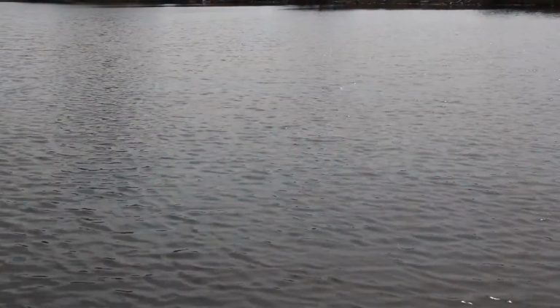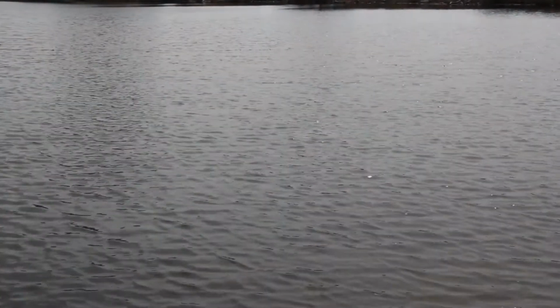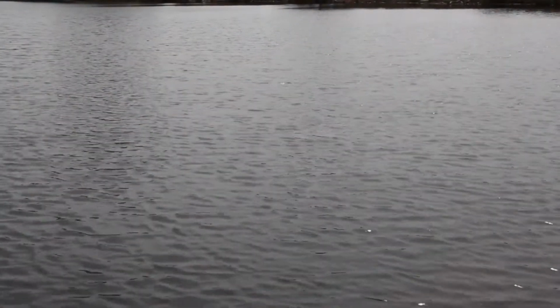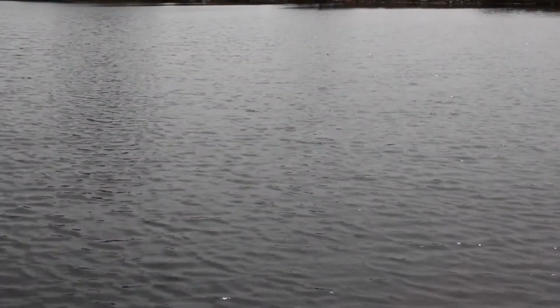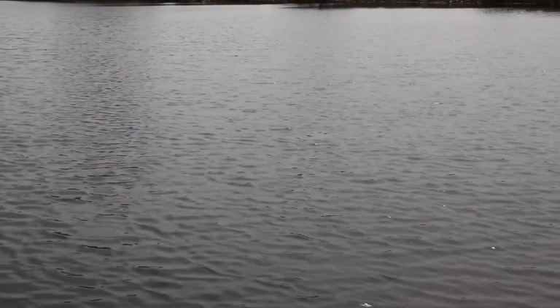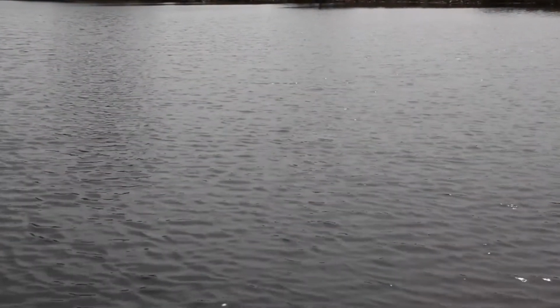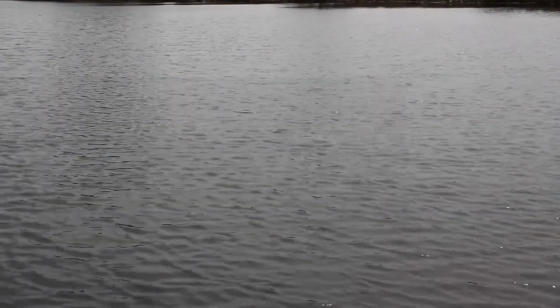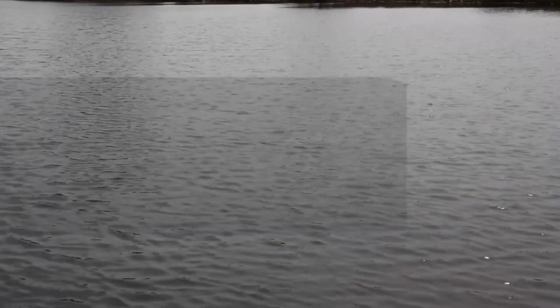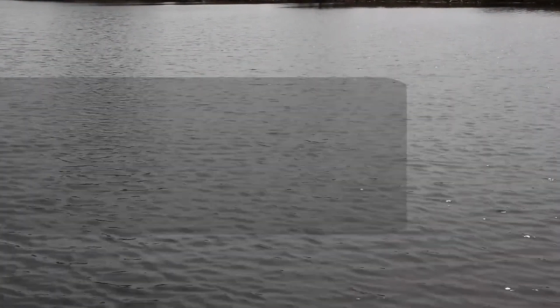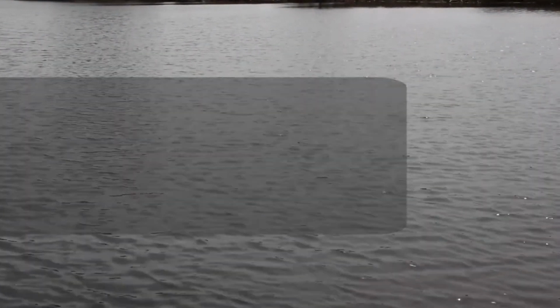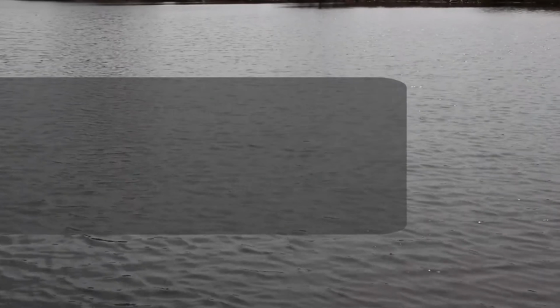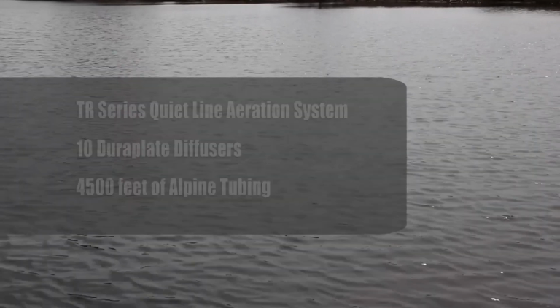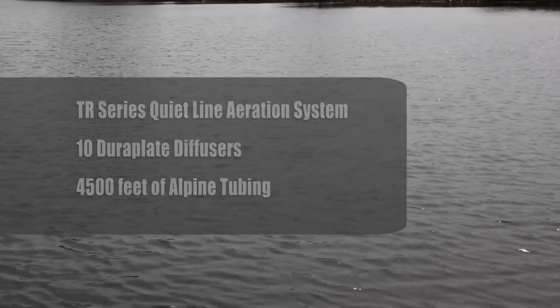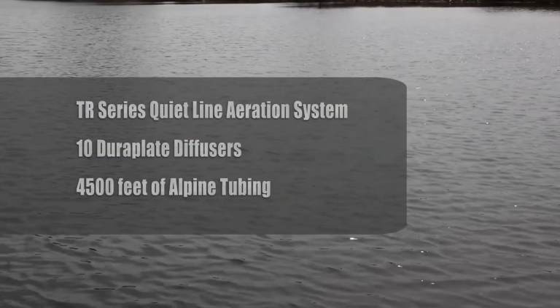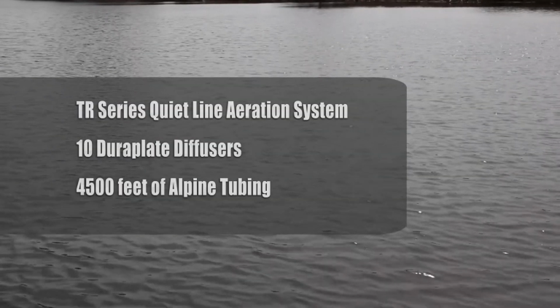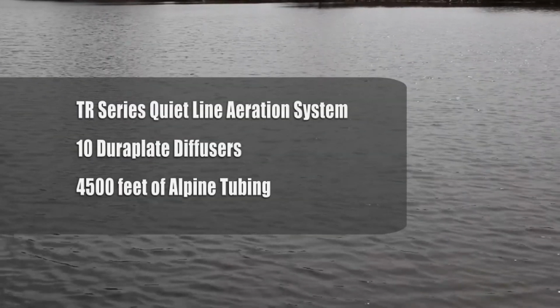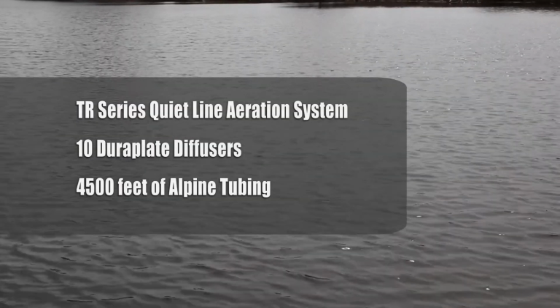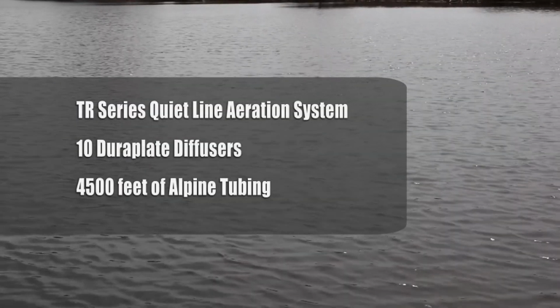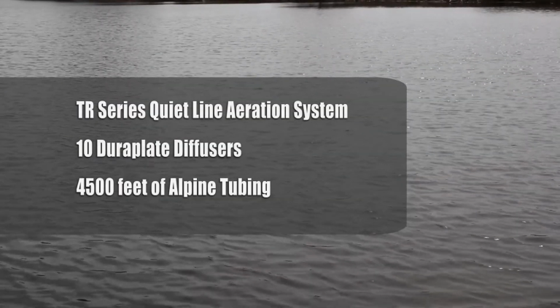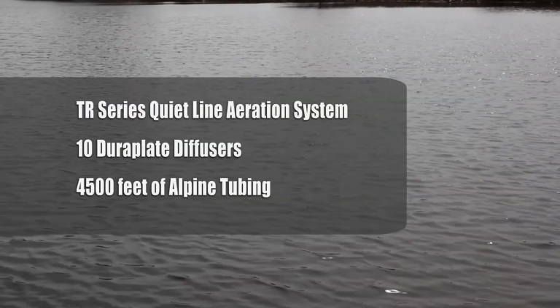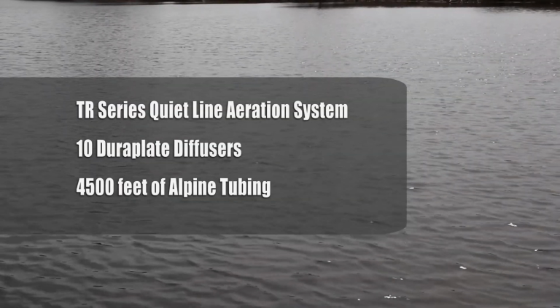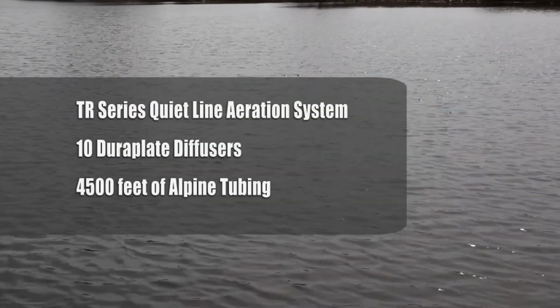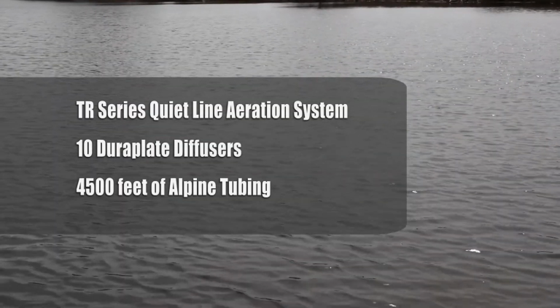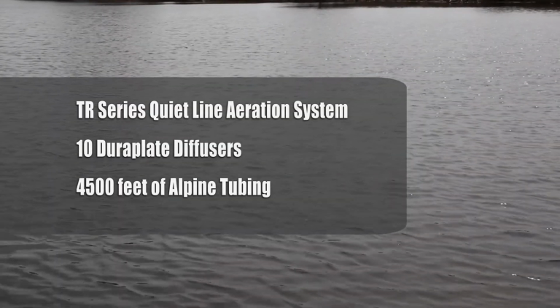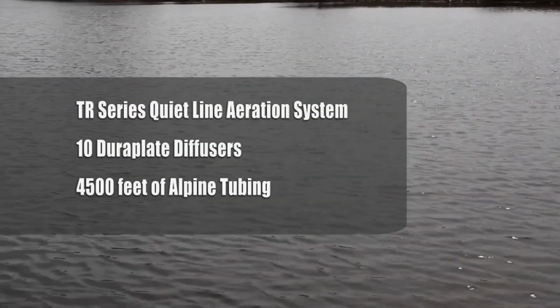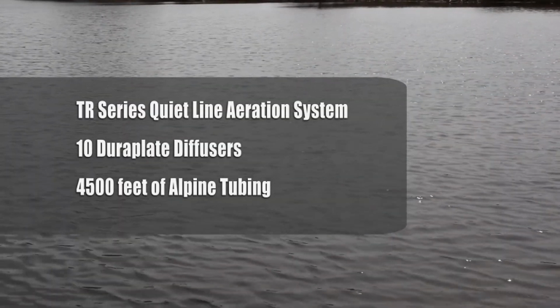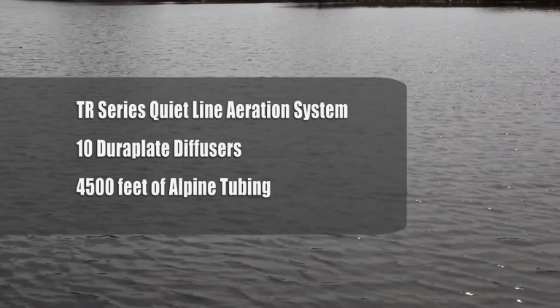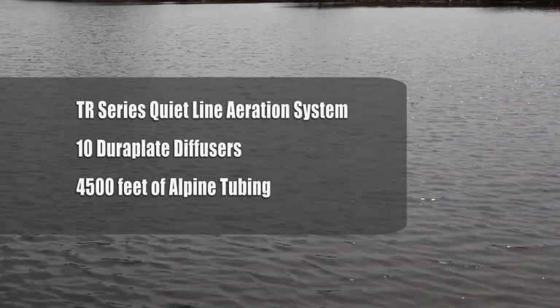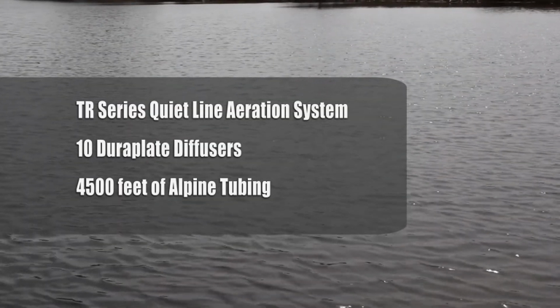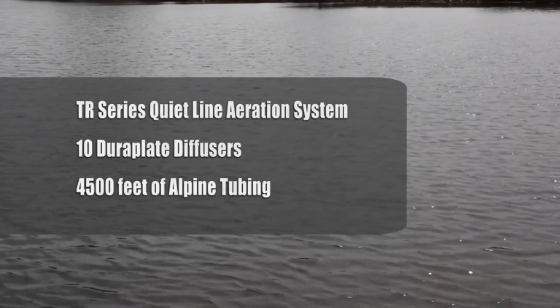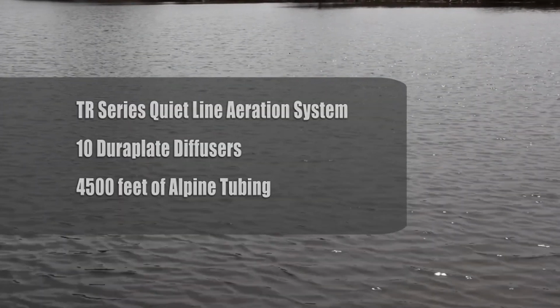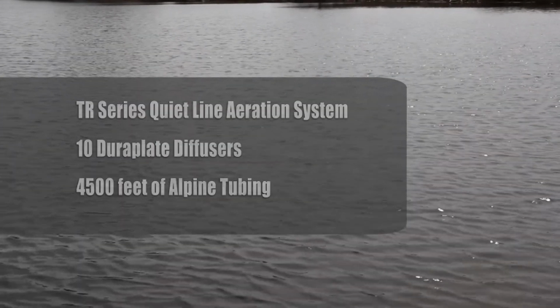Today we'll be installing a TR series quiet line aeration system with 10 diffusers and approximately 4,500 feet of tubing.